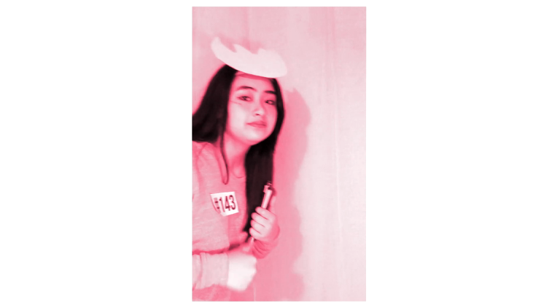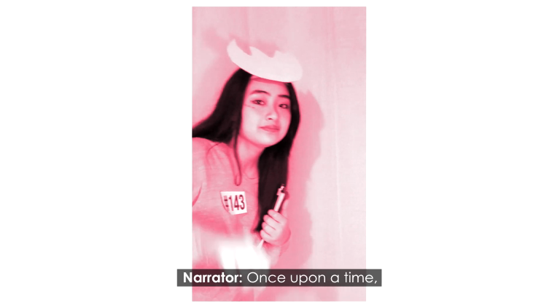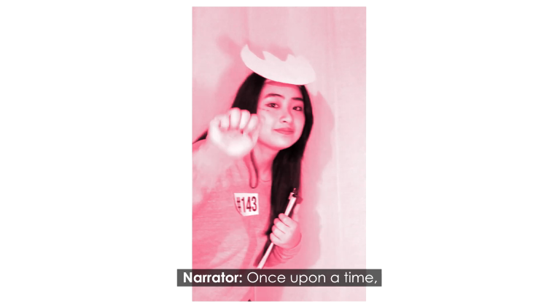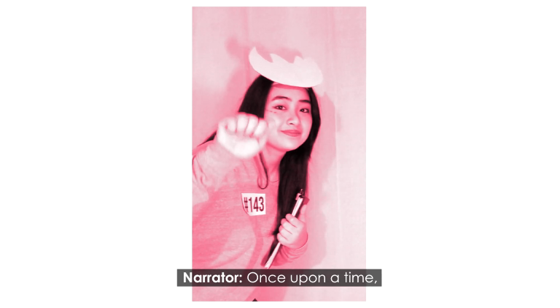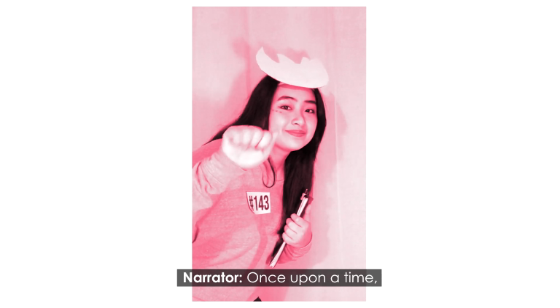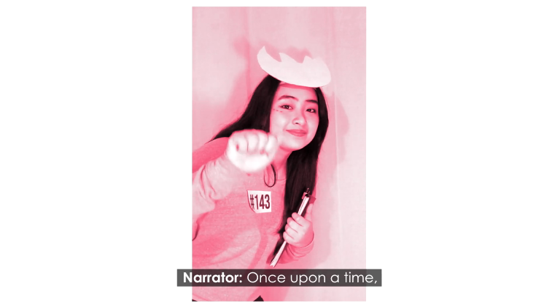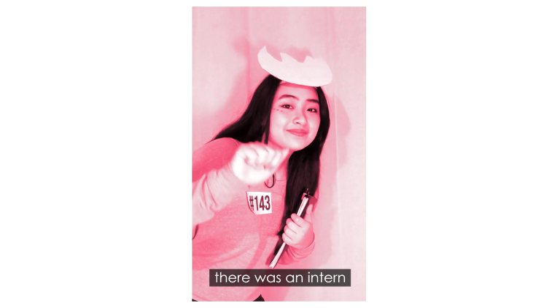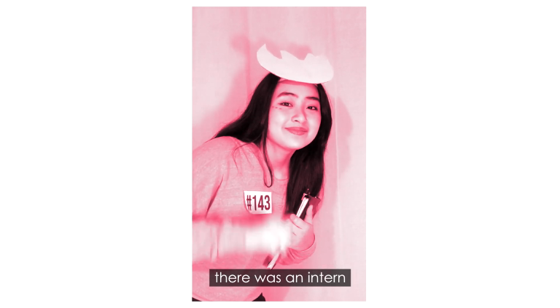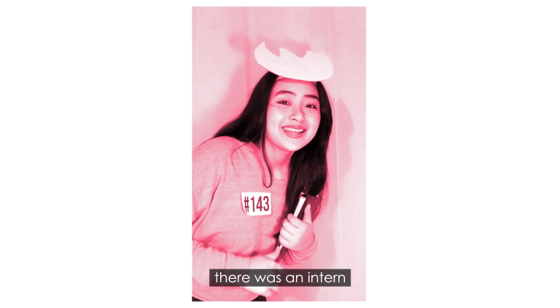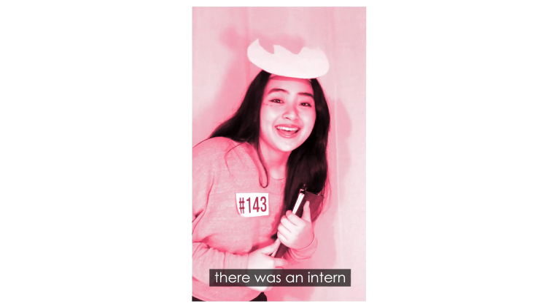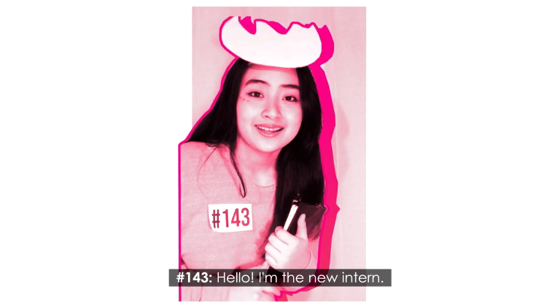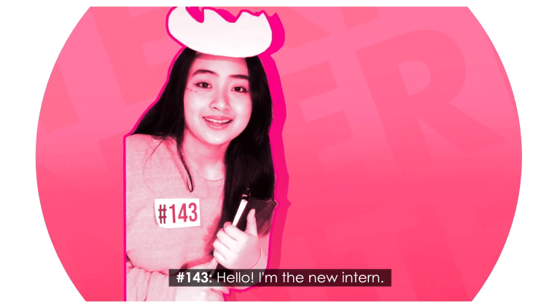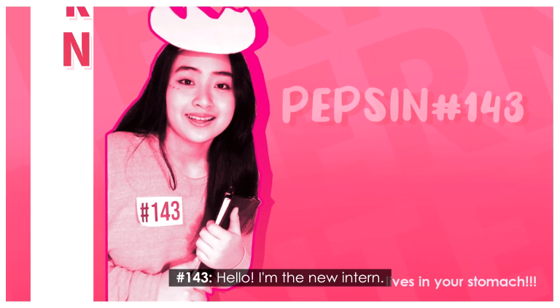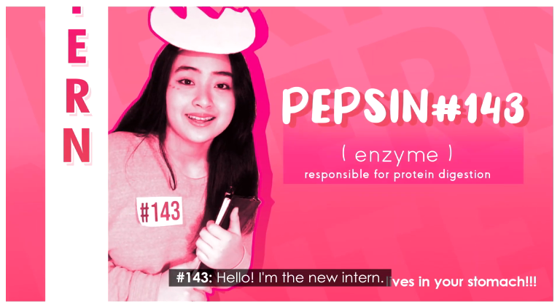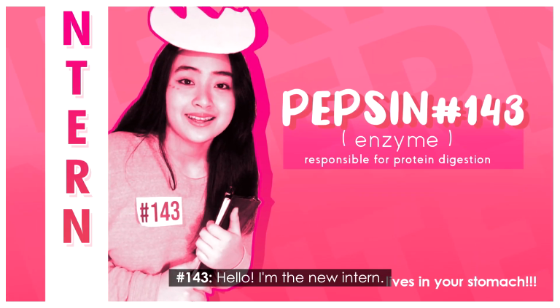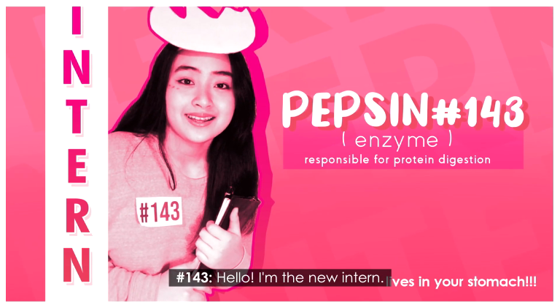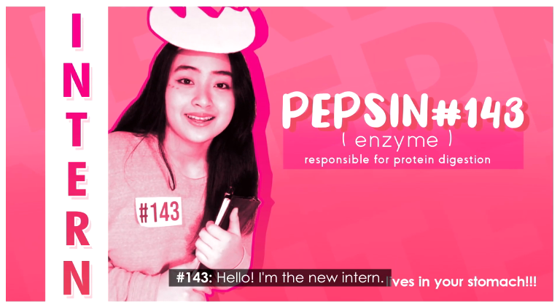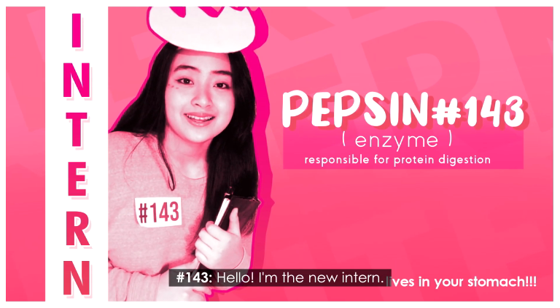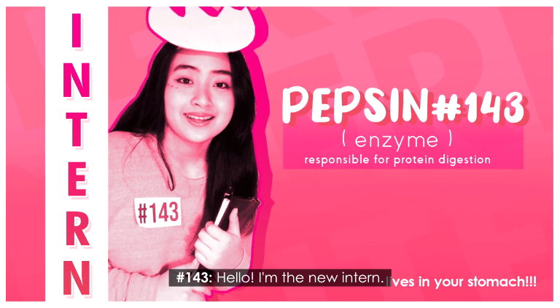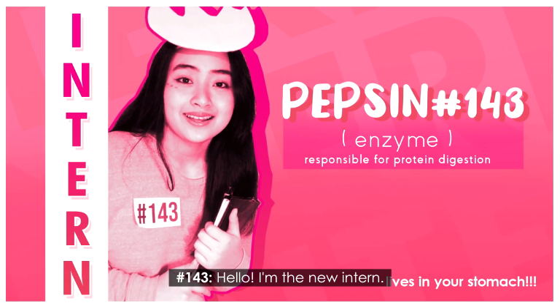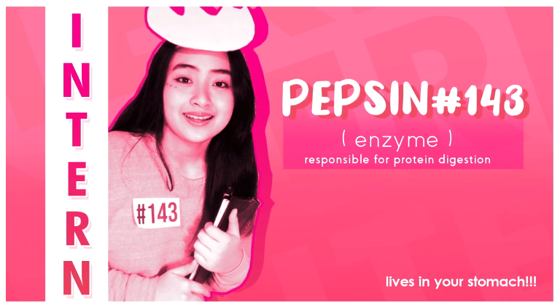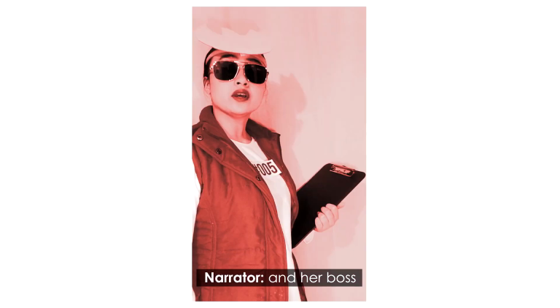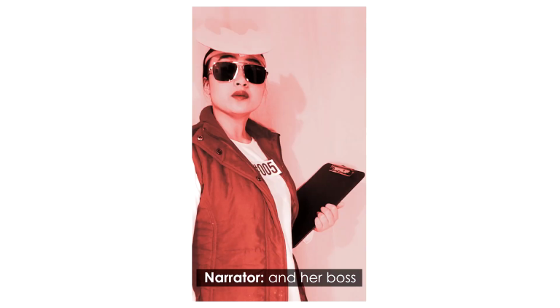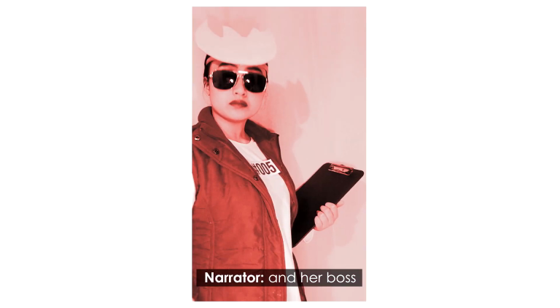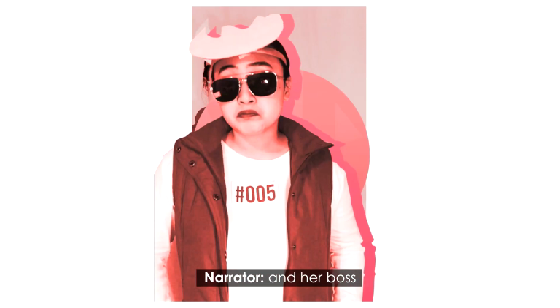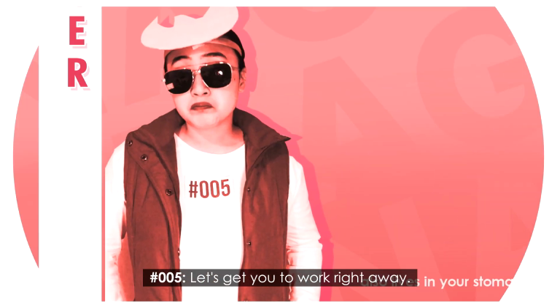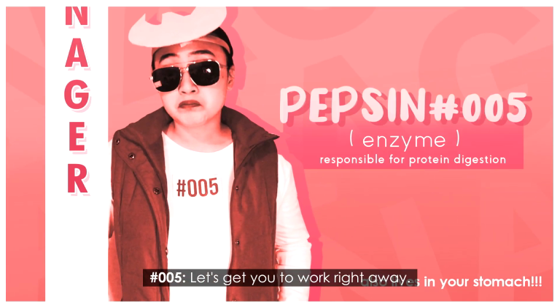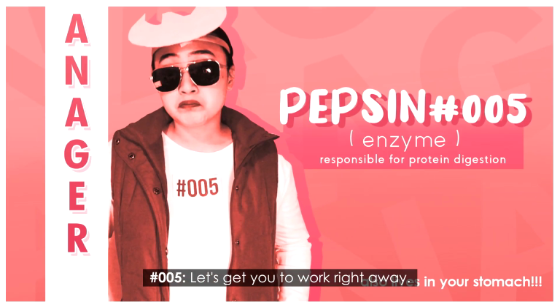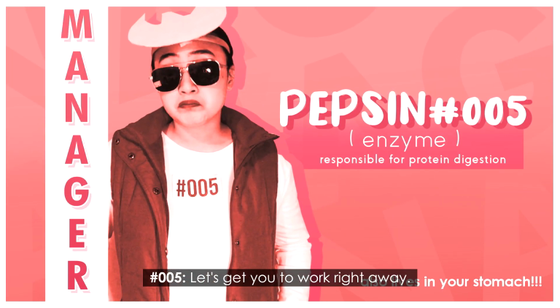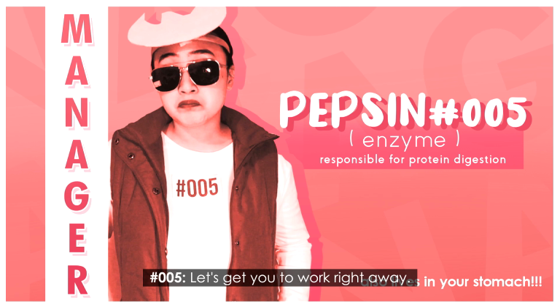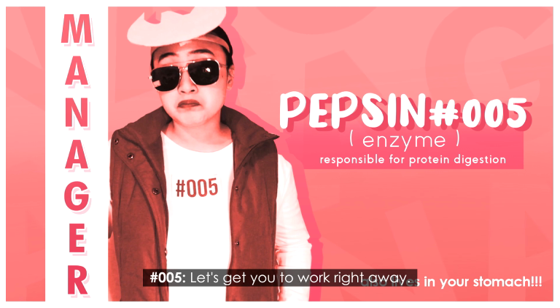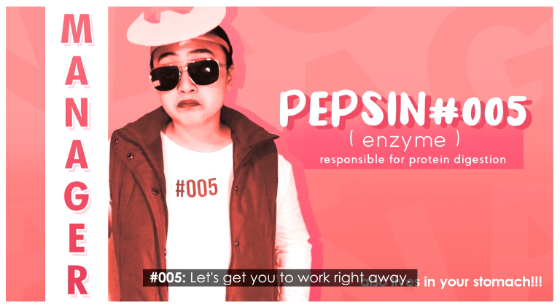Once upon a time, there was an insert. Hello! I'm a new insert. And her boss. Let's get you to work right away.